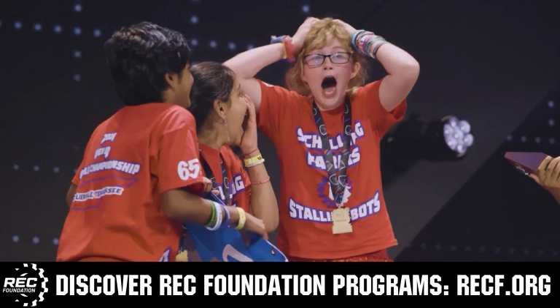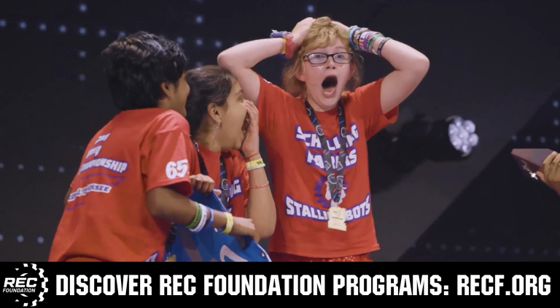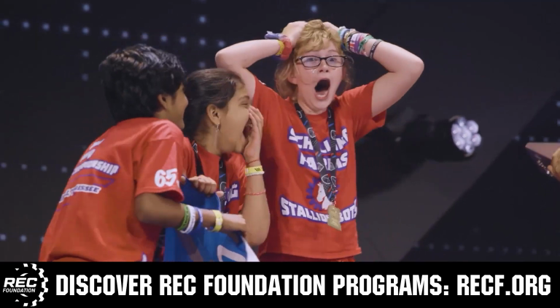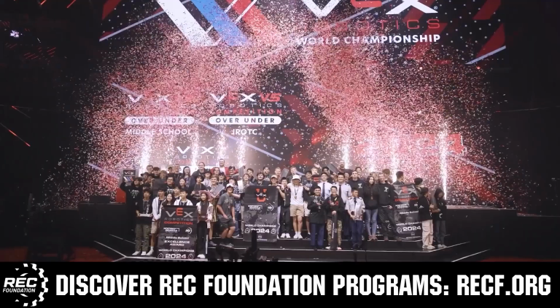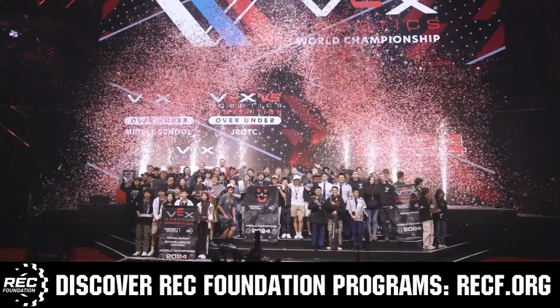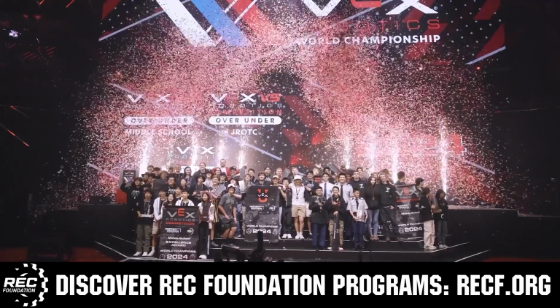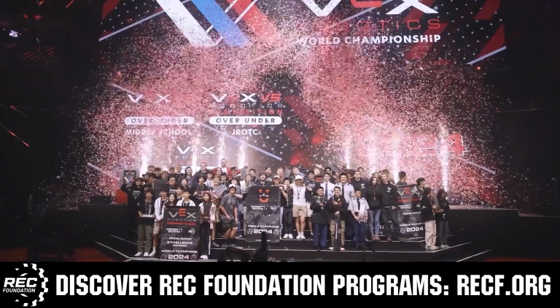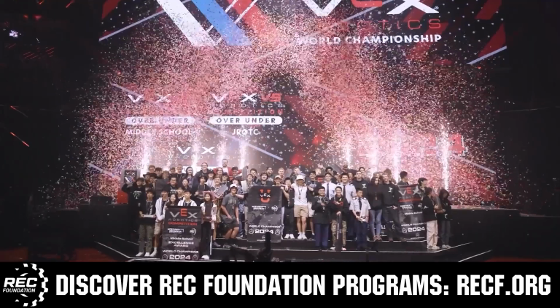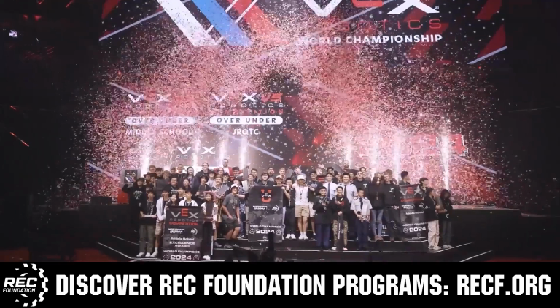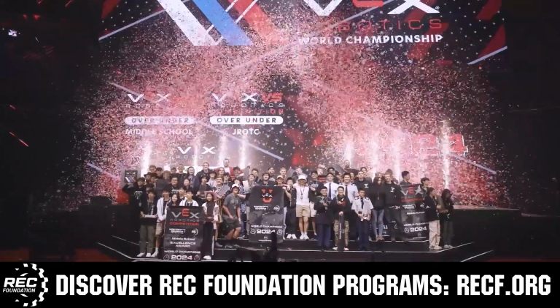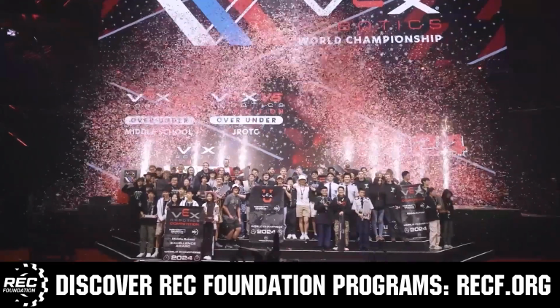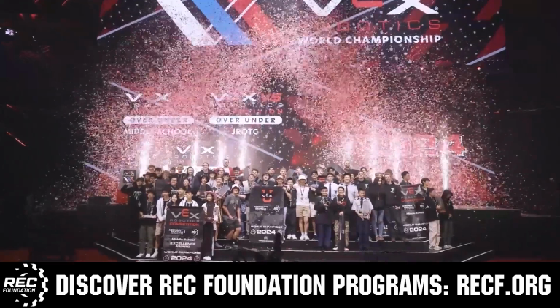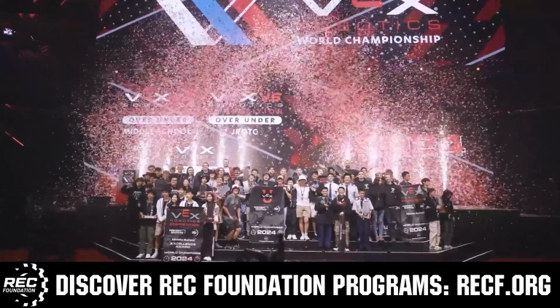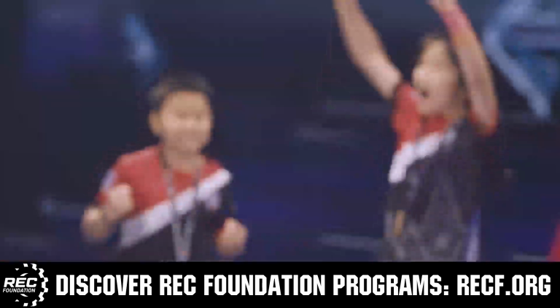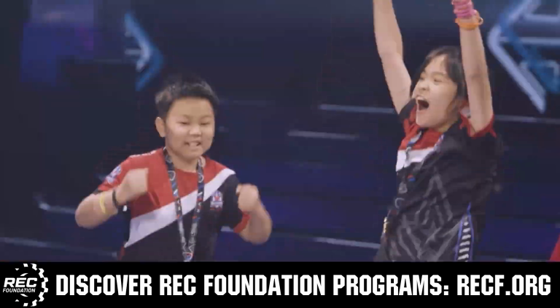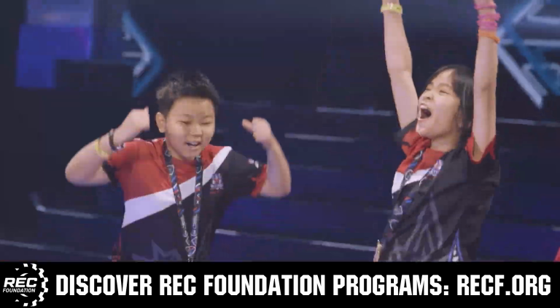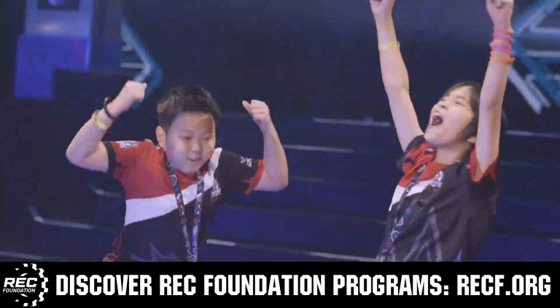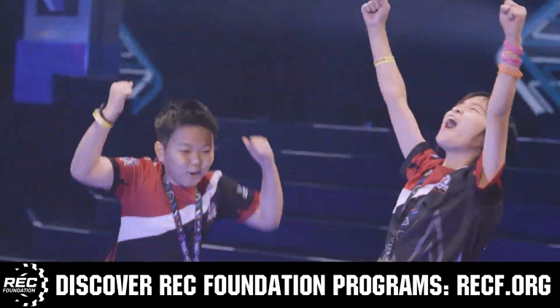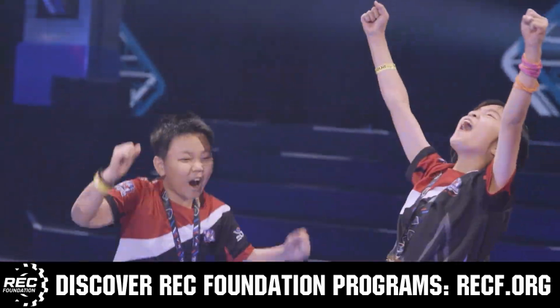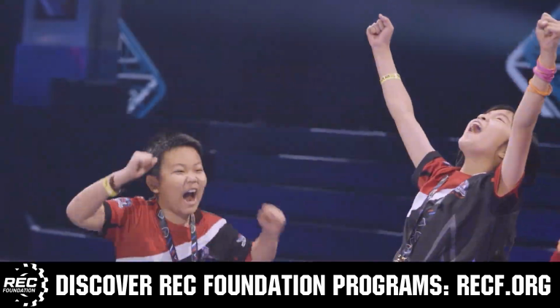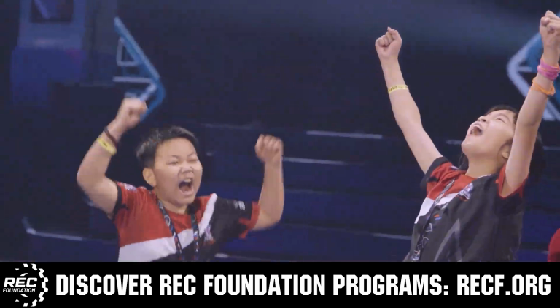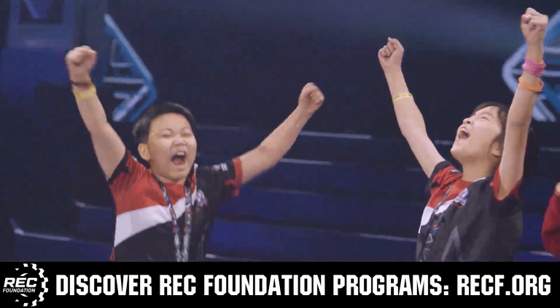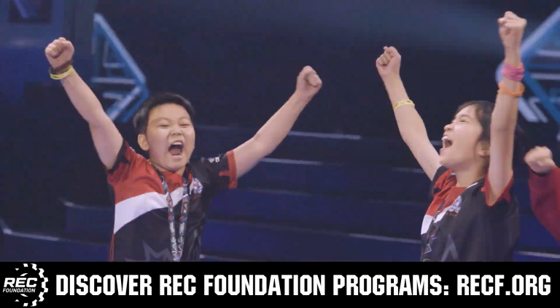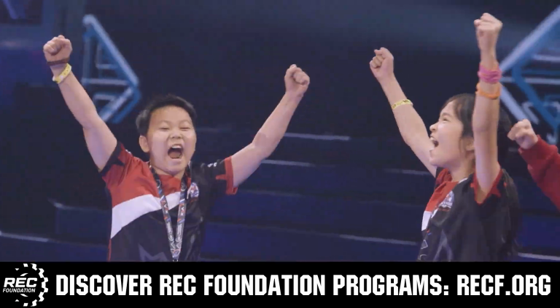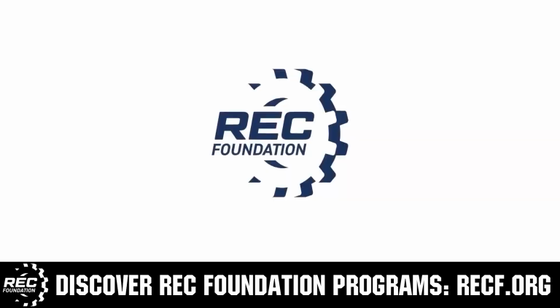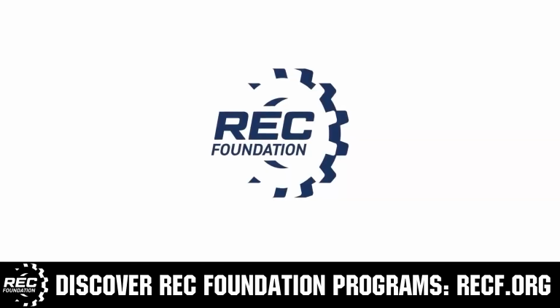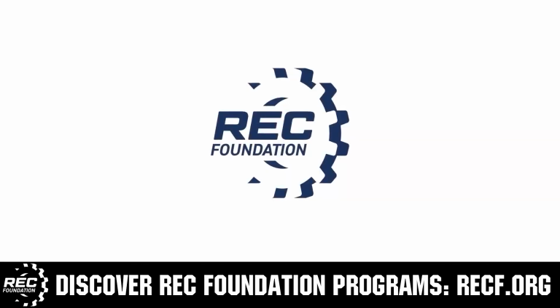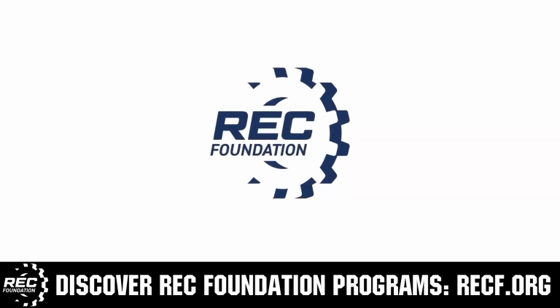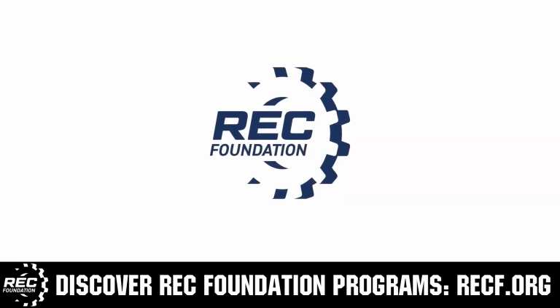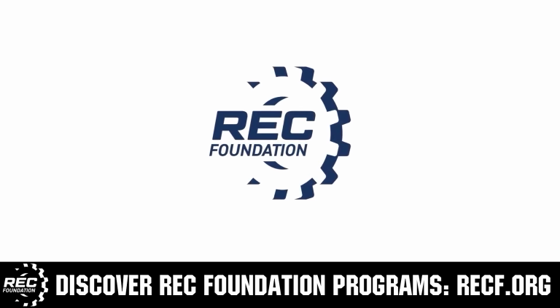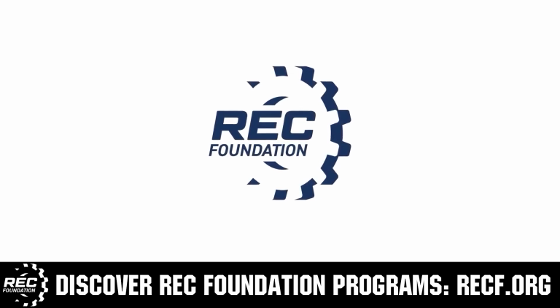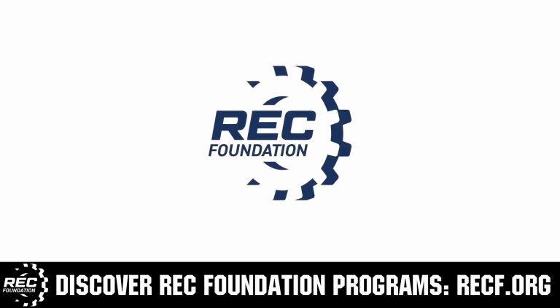These include VEX, aerial drone competition, online challenges, JROTC, Girl Powered, scholarships, certifications, and so much more. To discover these exciting opportunities, visit RECF.org and get connected.